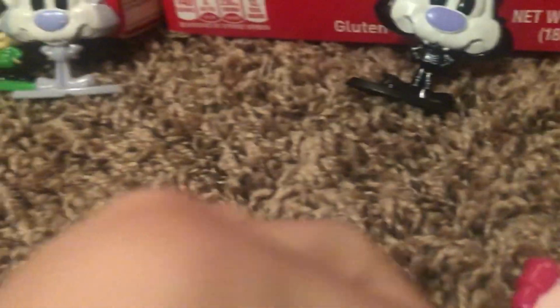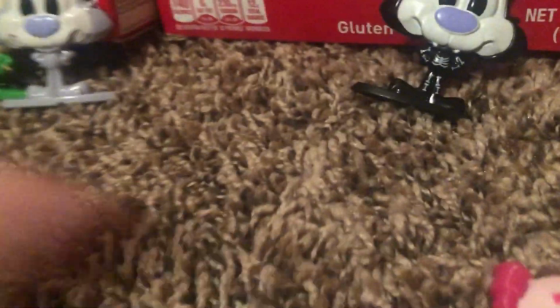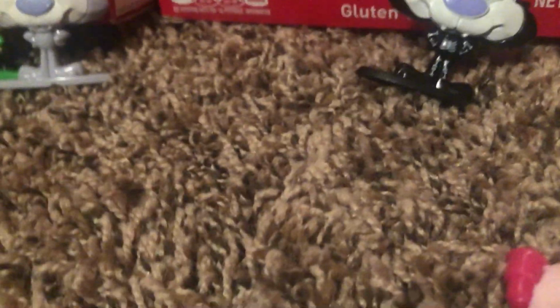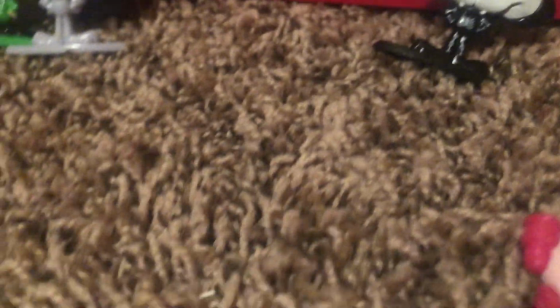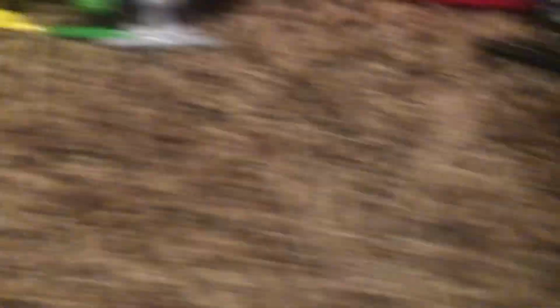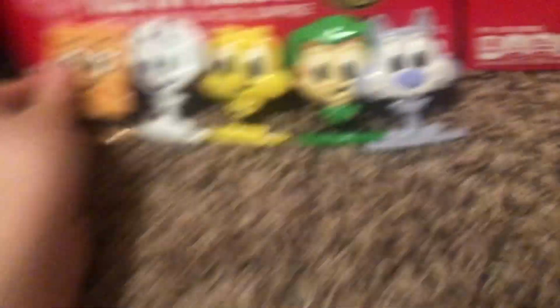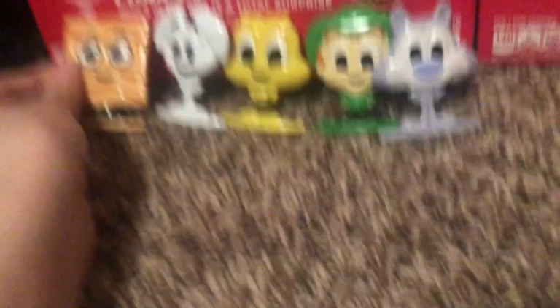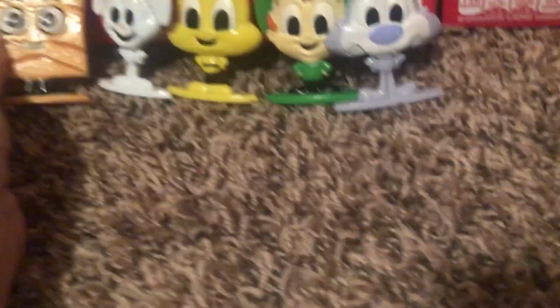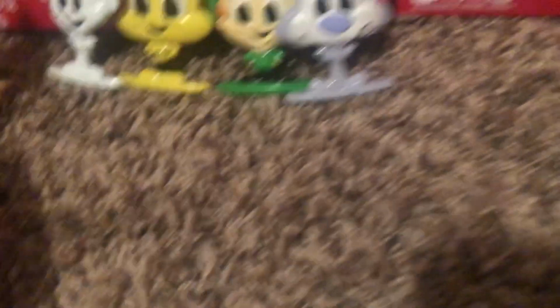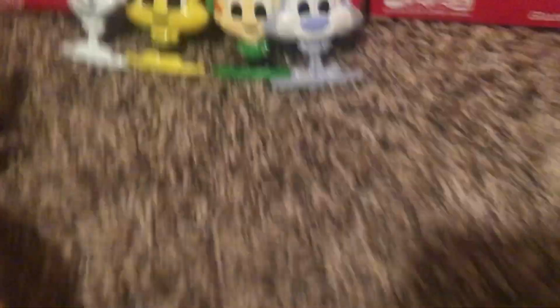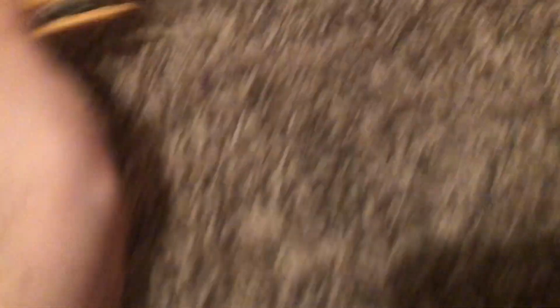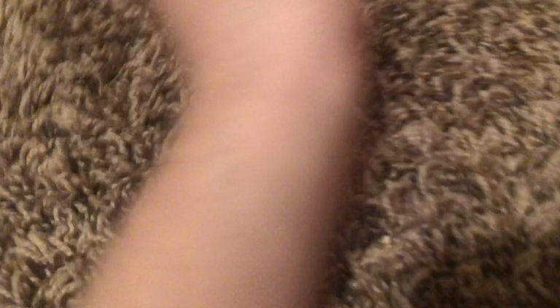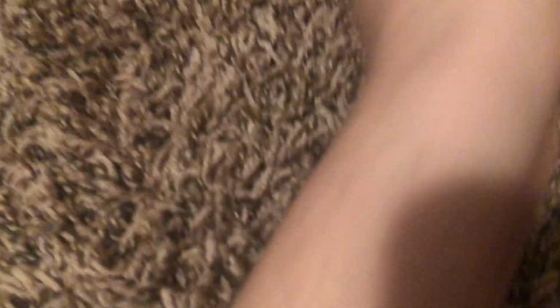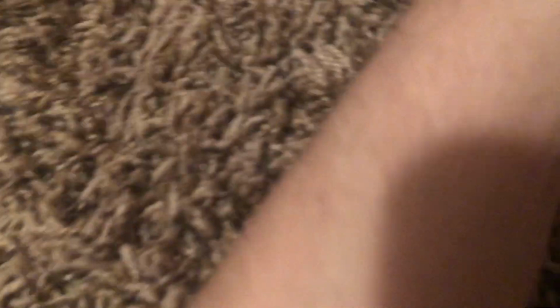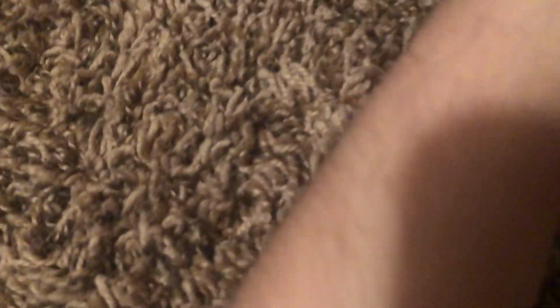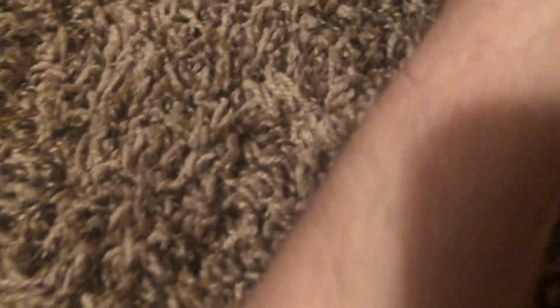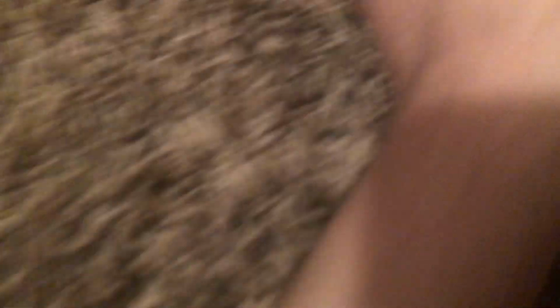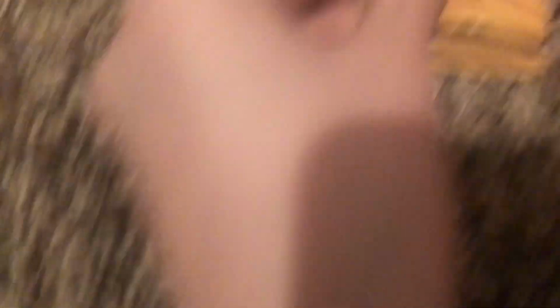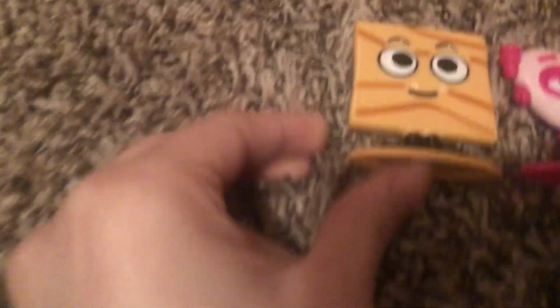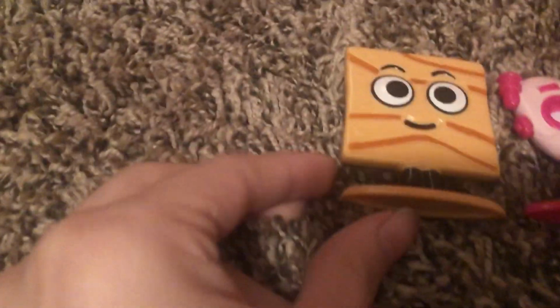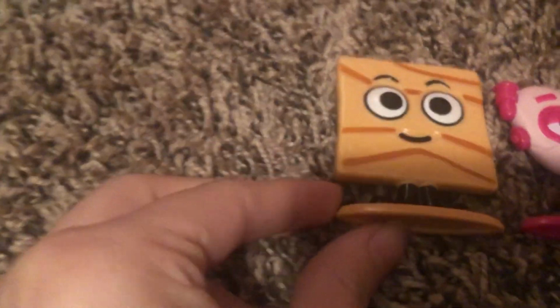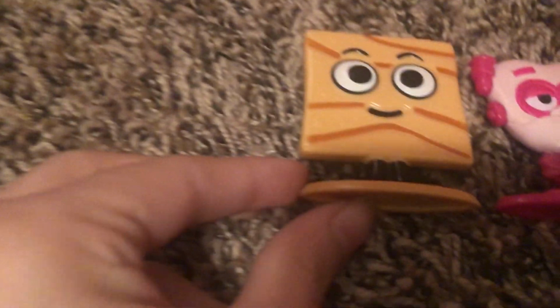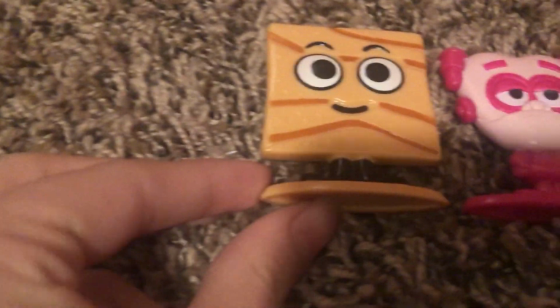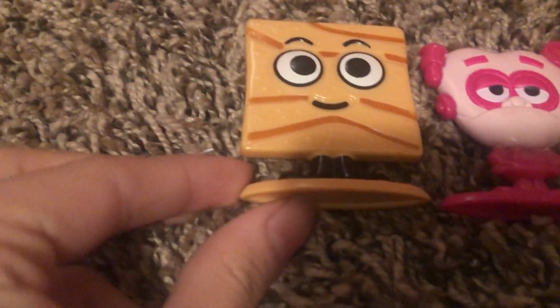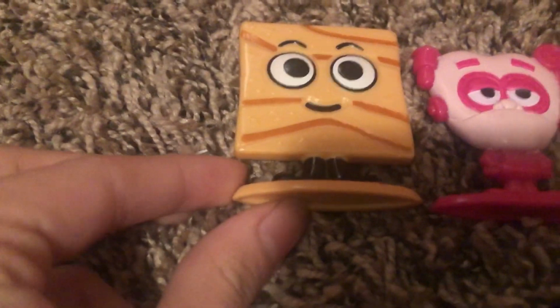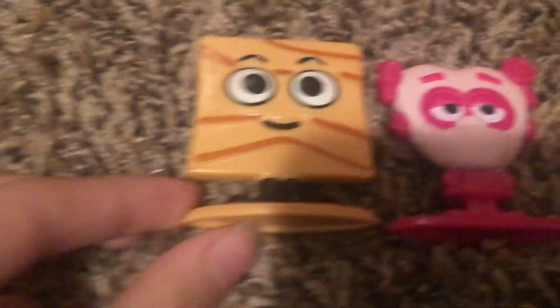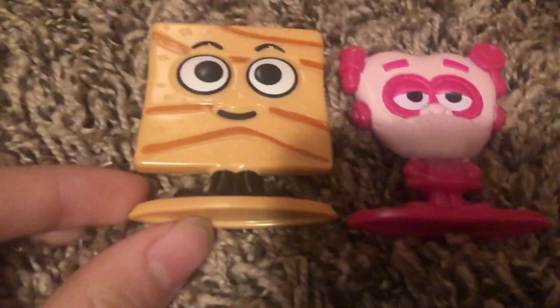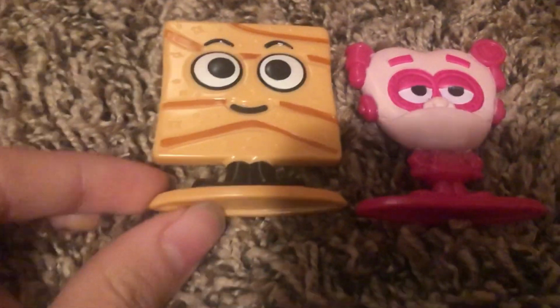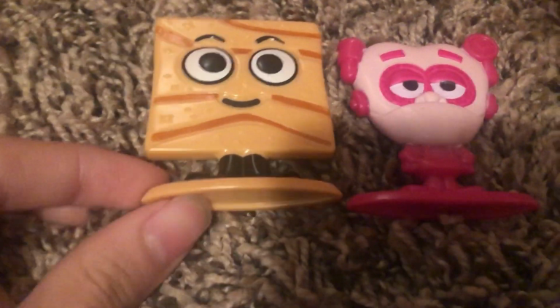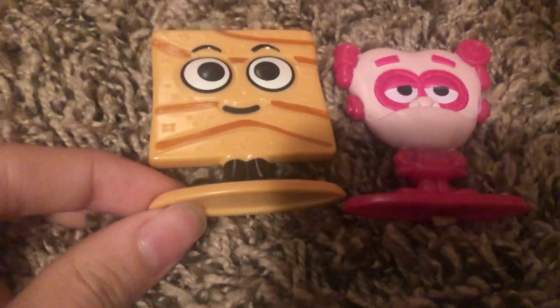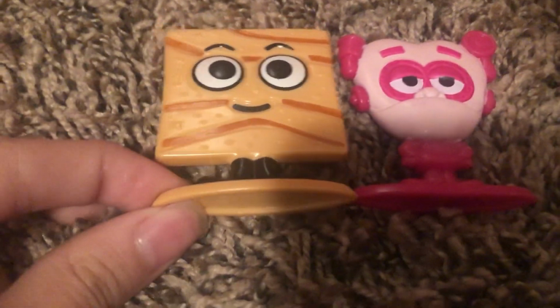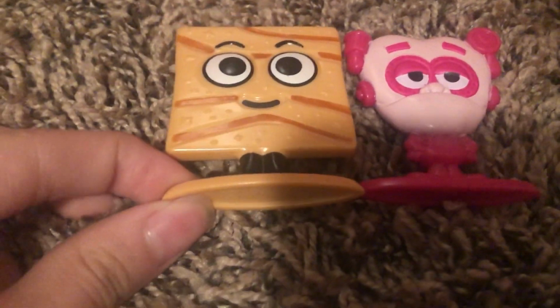Here it is, like my favorite — the Cinemoji. Pretty cool.